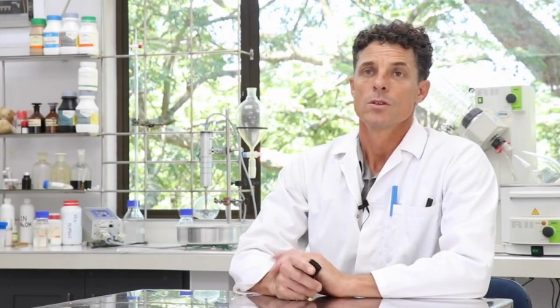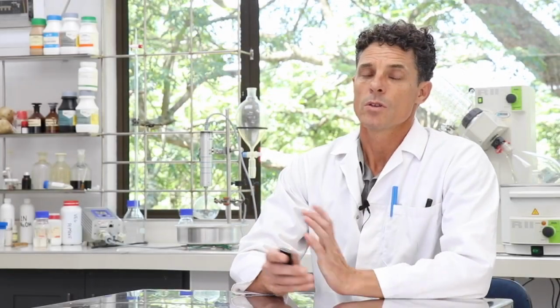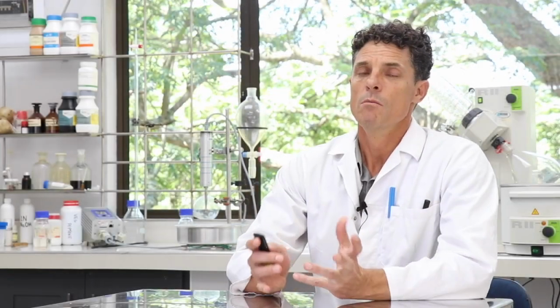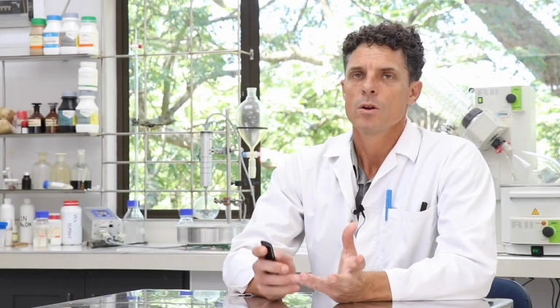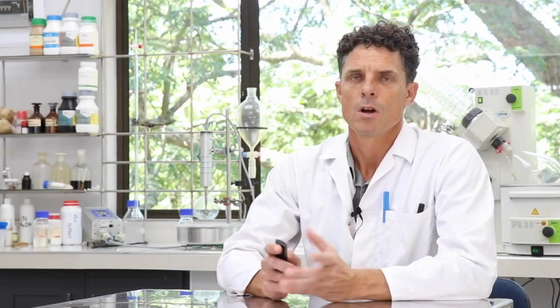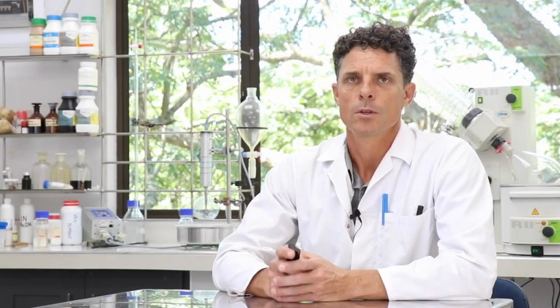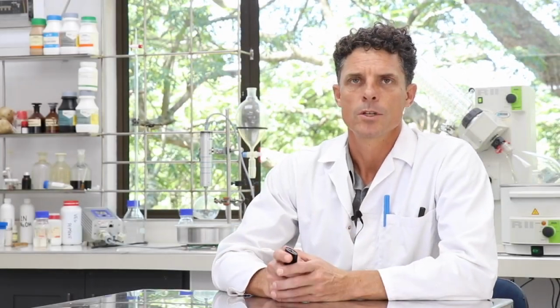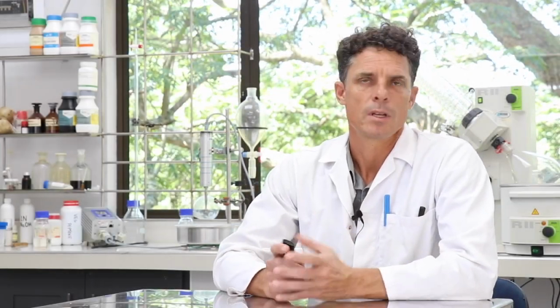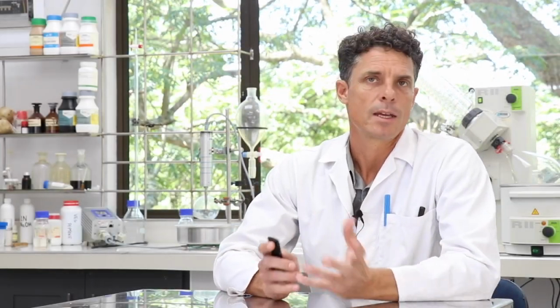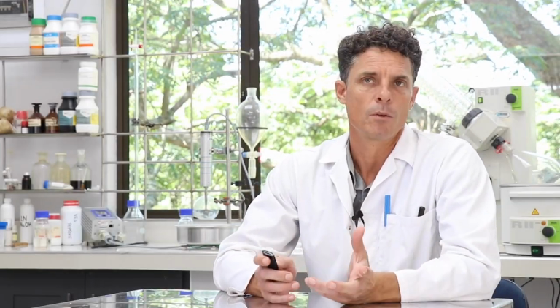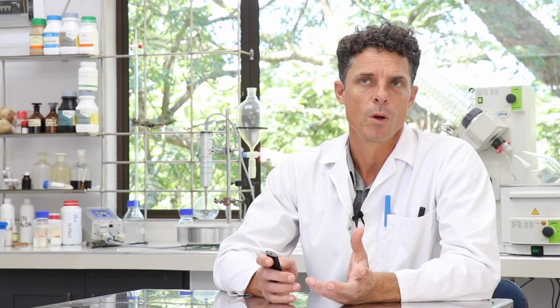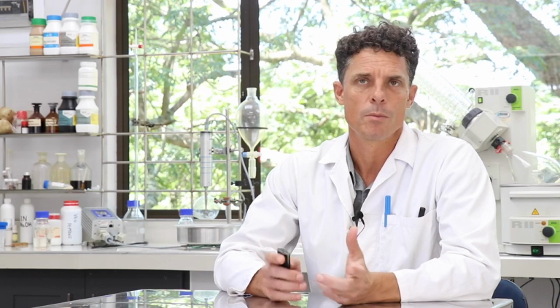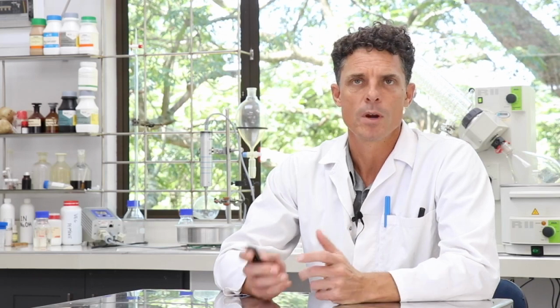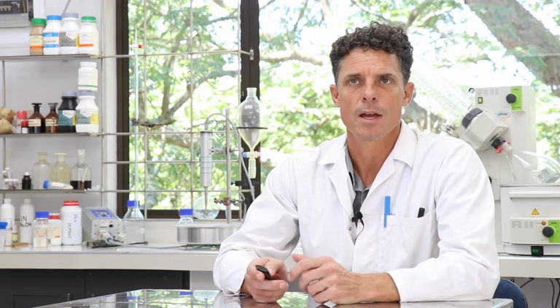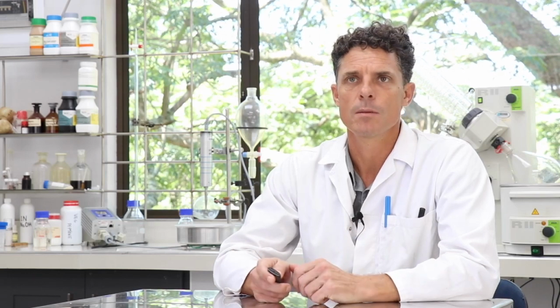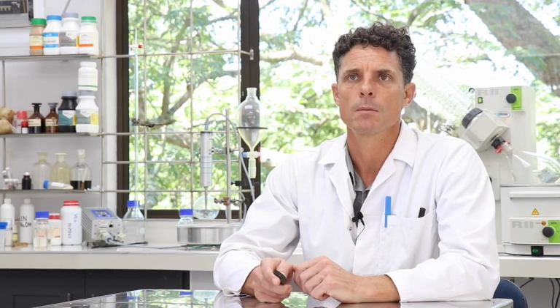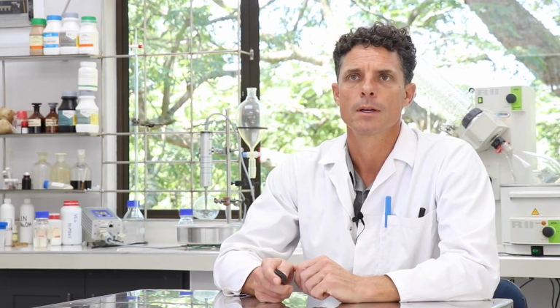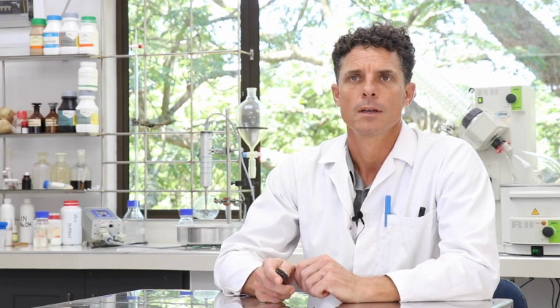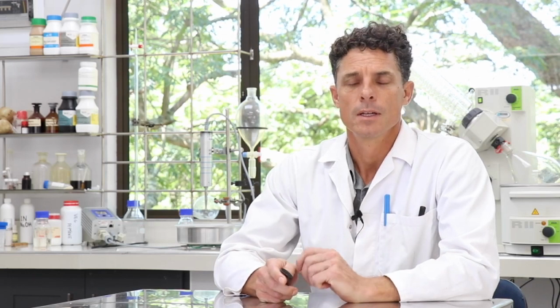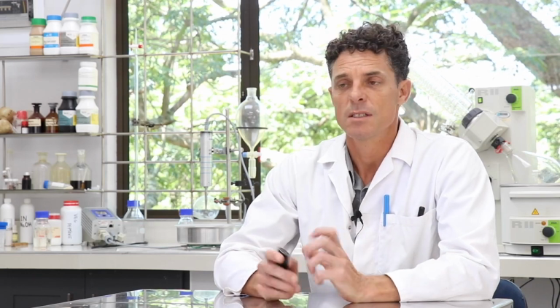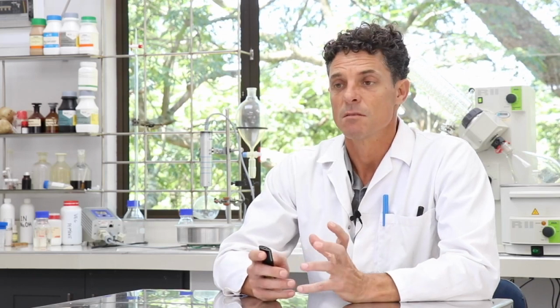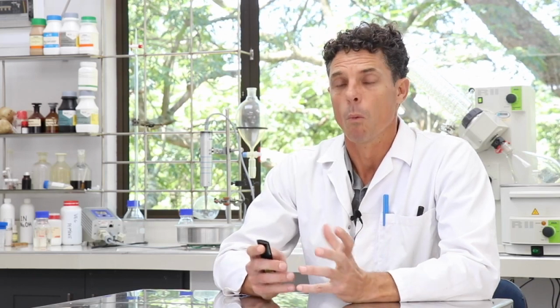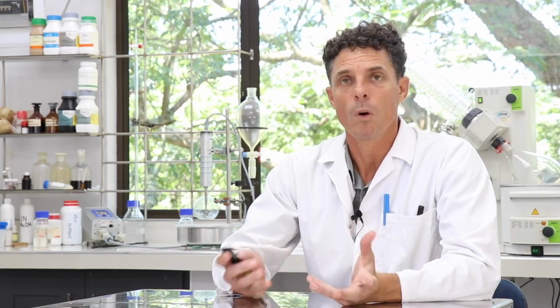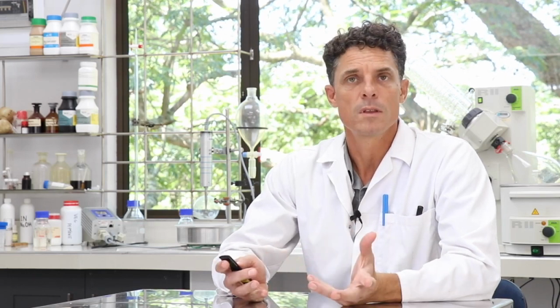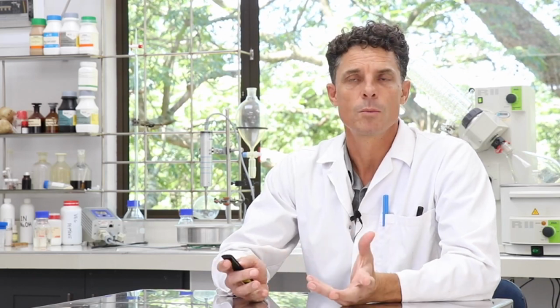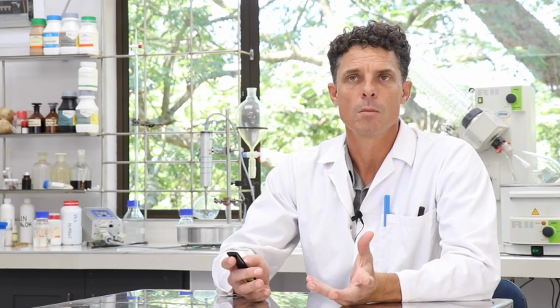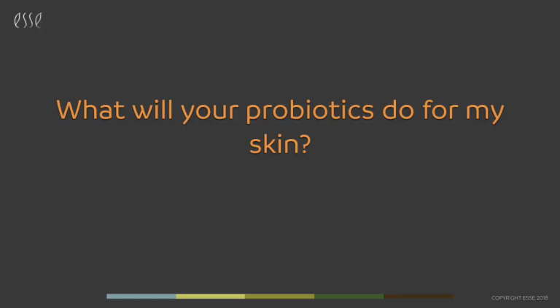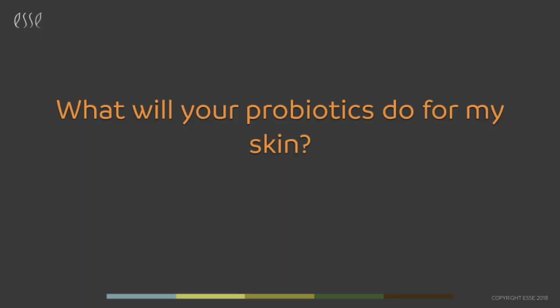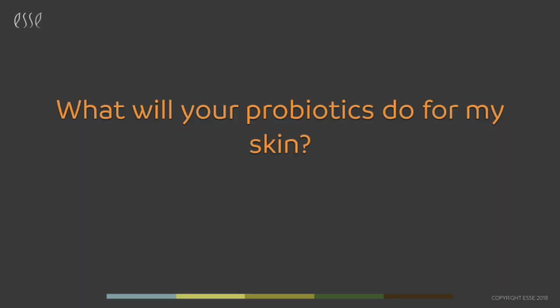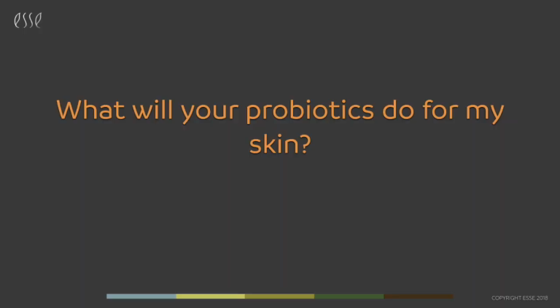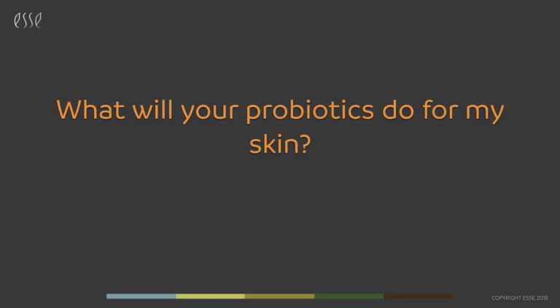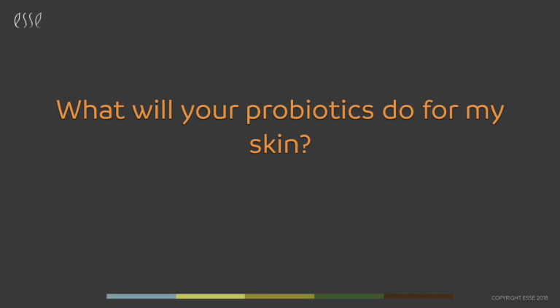The most common question that I get from both the press and the public is: what are these probiotics going to do for my skin?